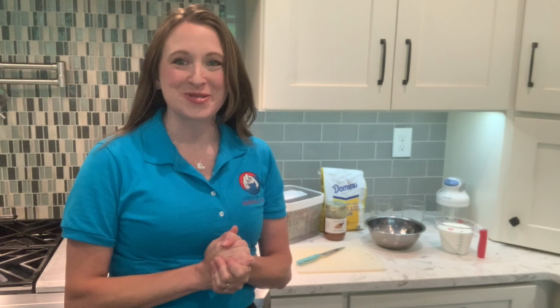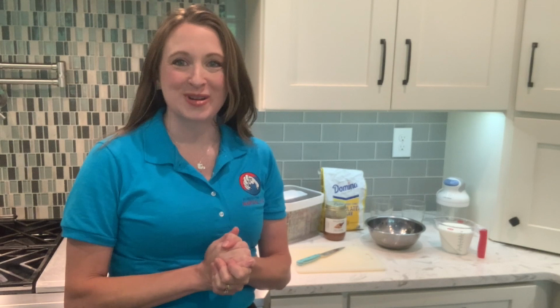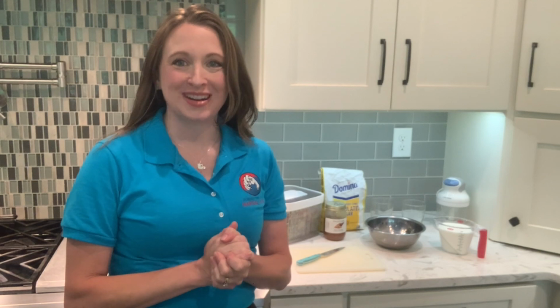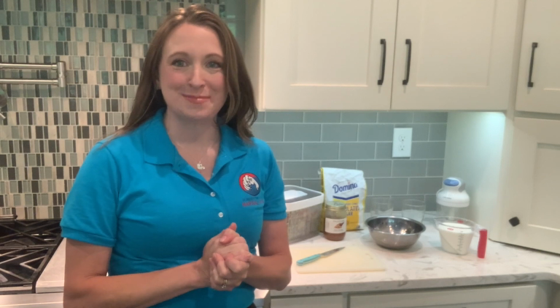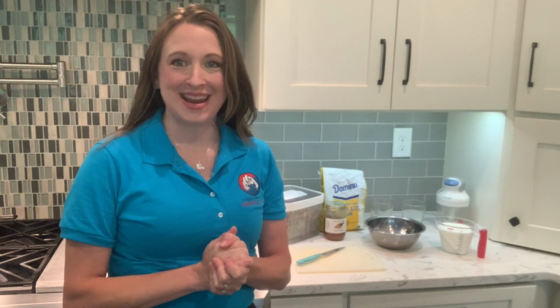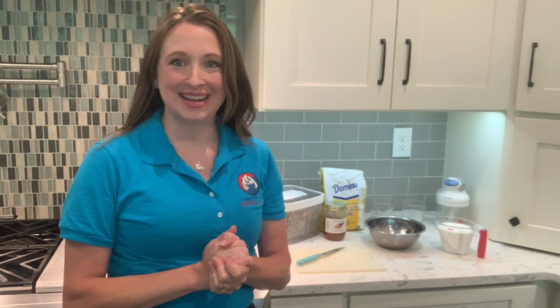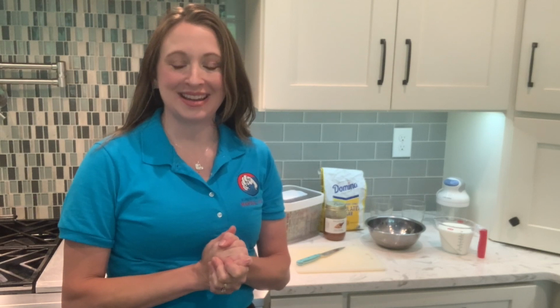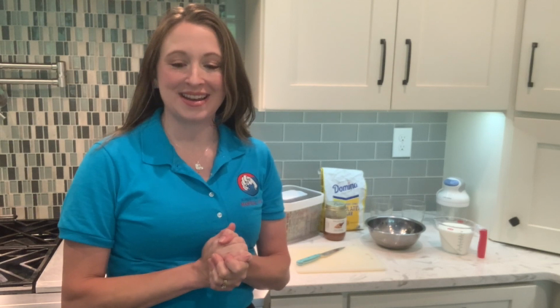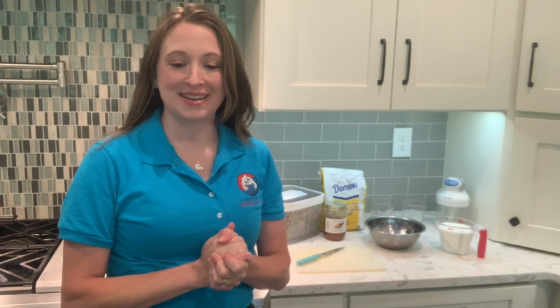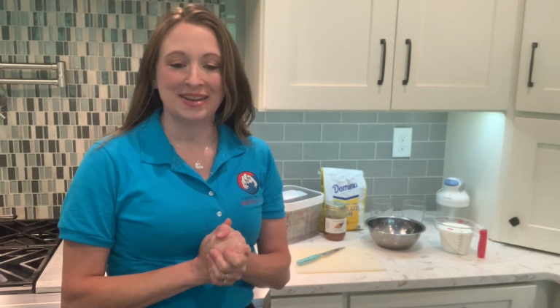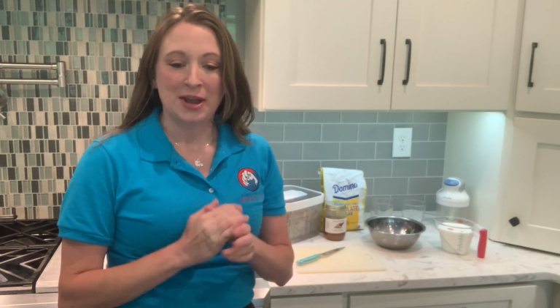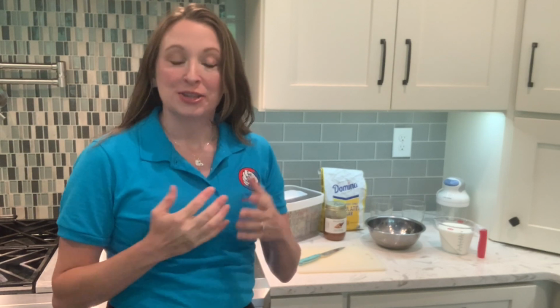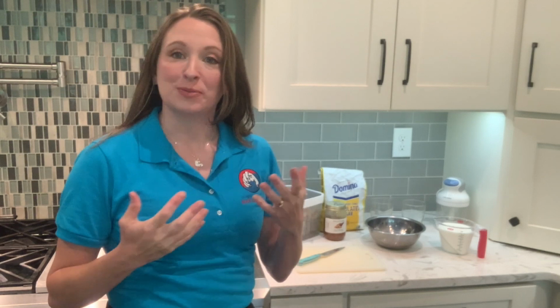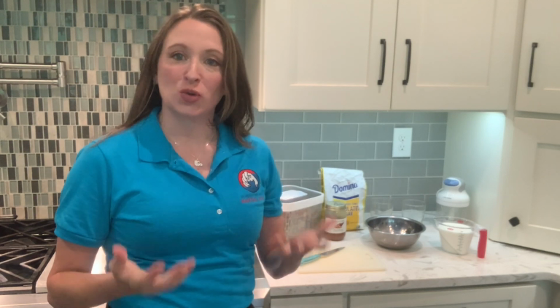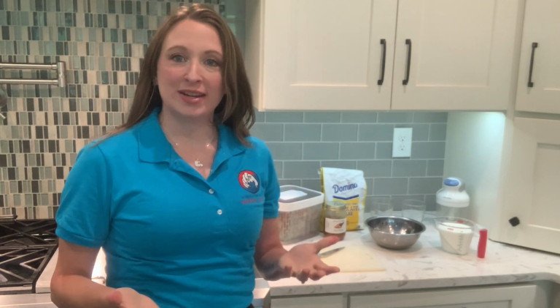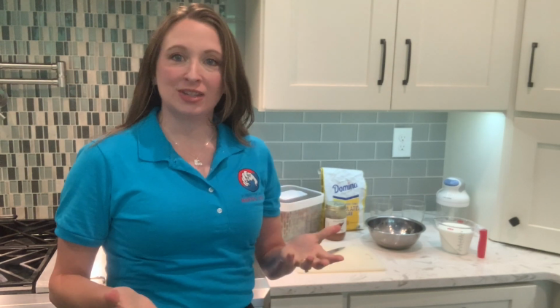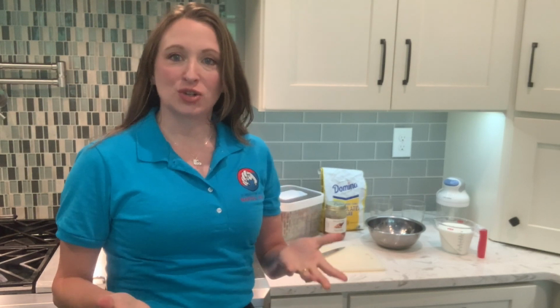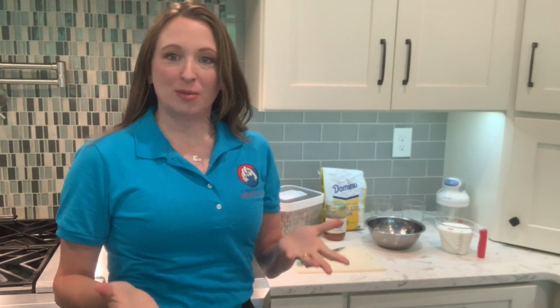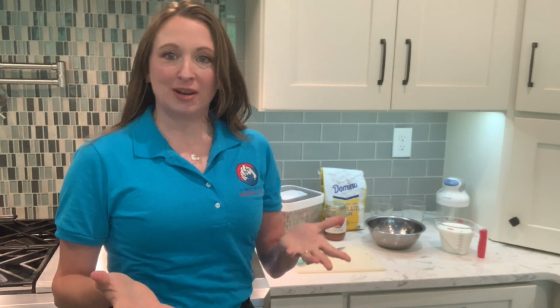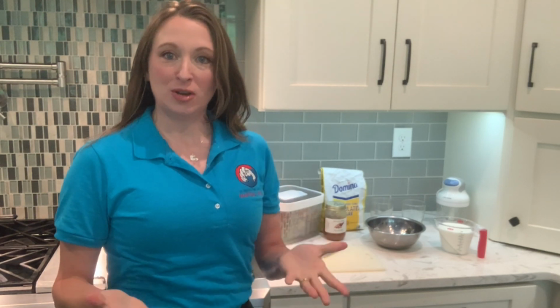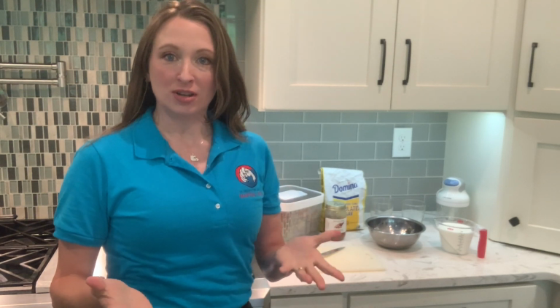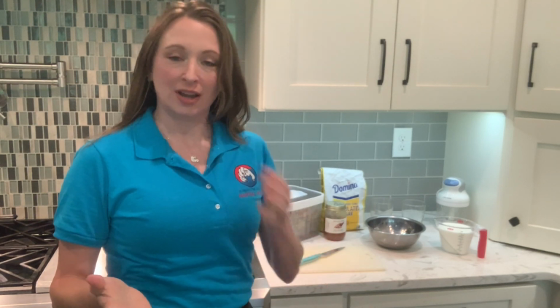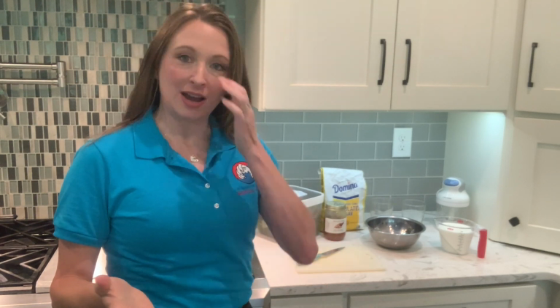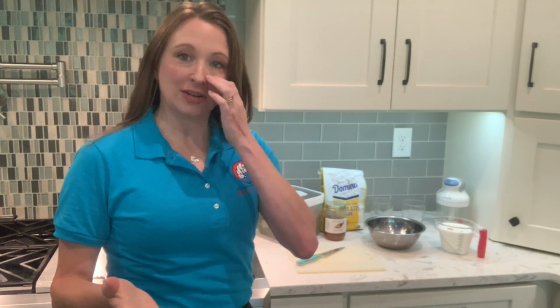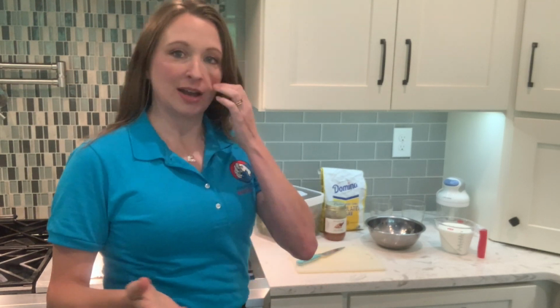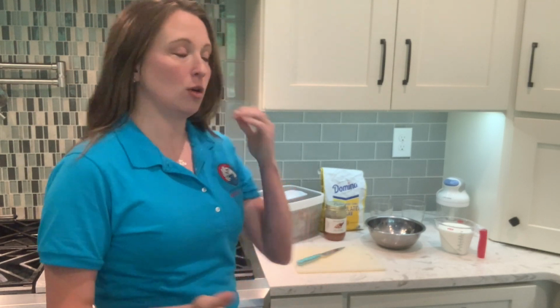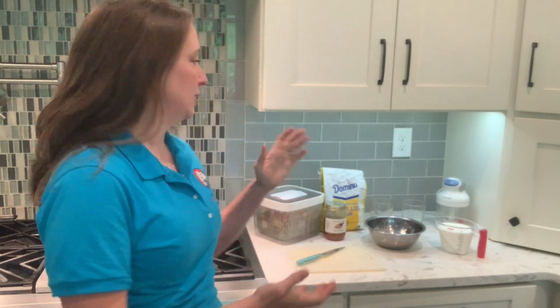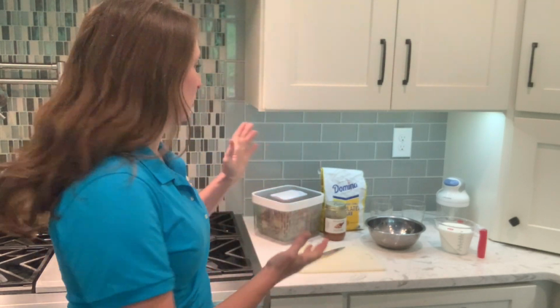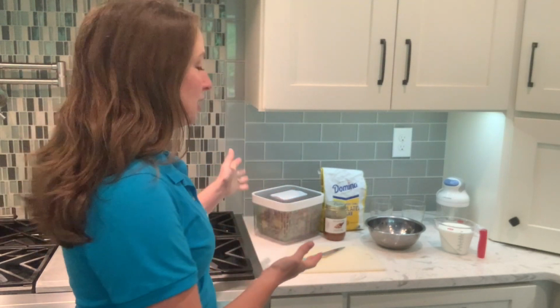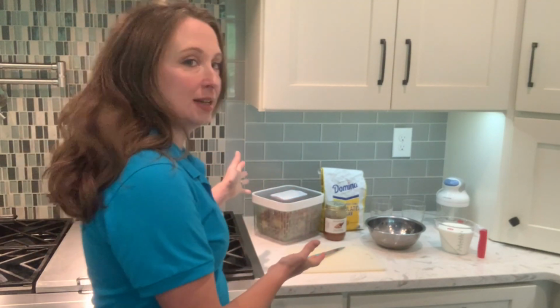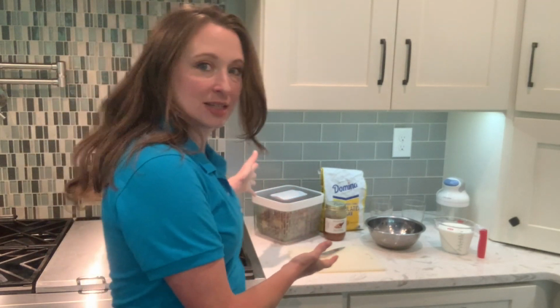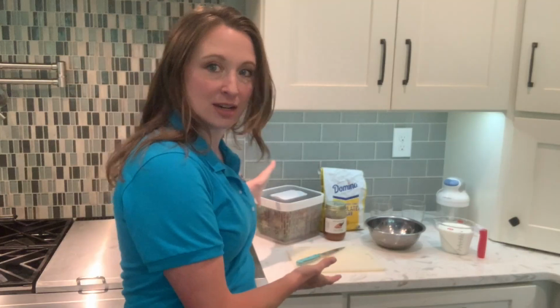So we're going to make some Korean strawberry milk. I've got all the ingredients here.